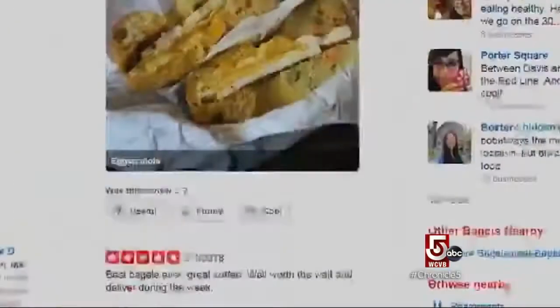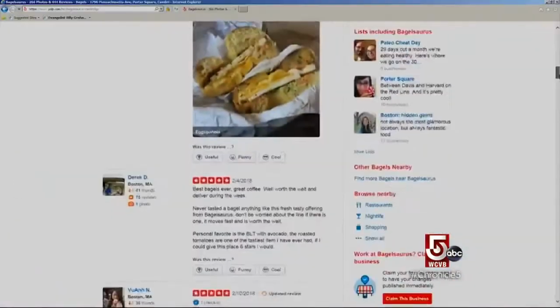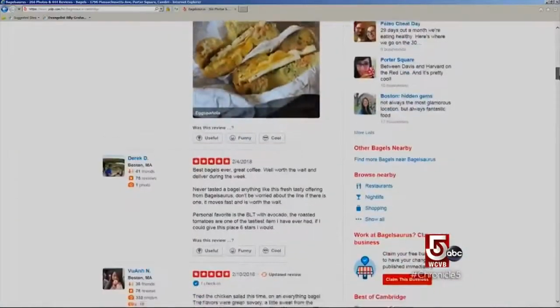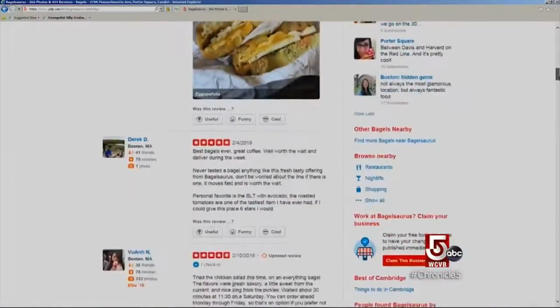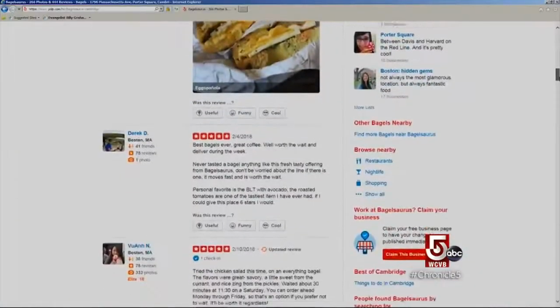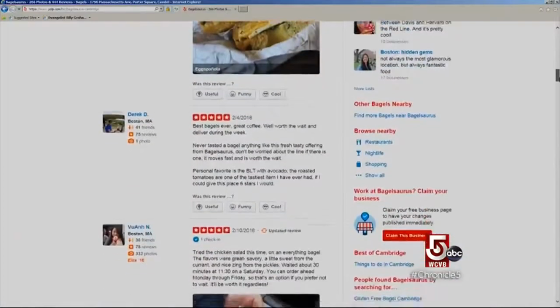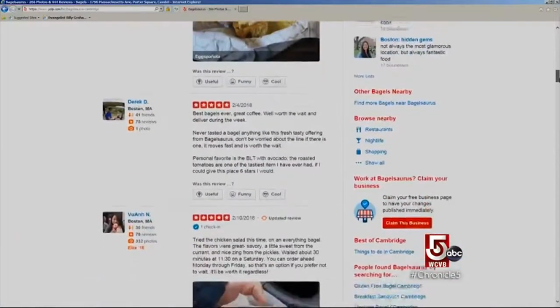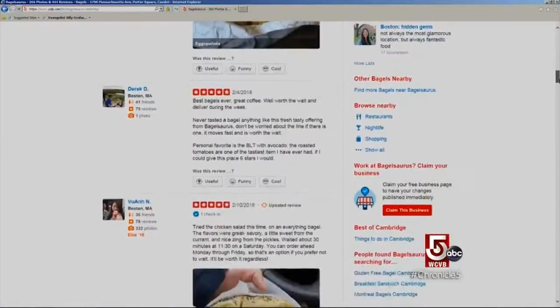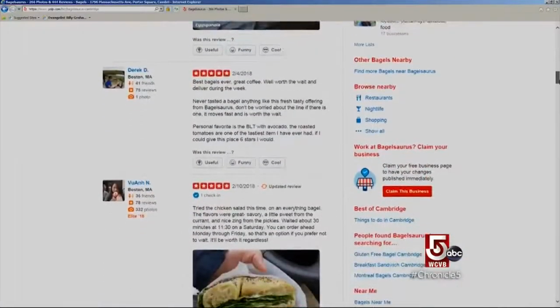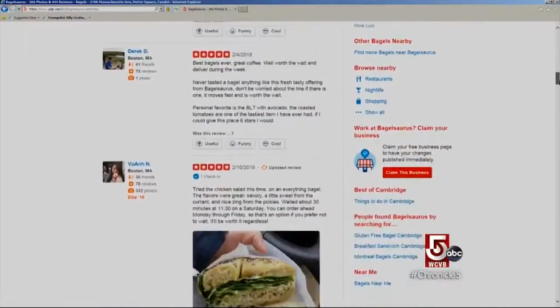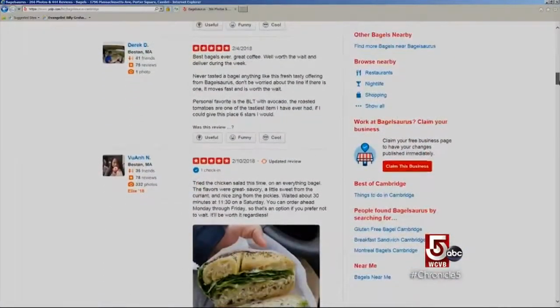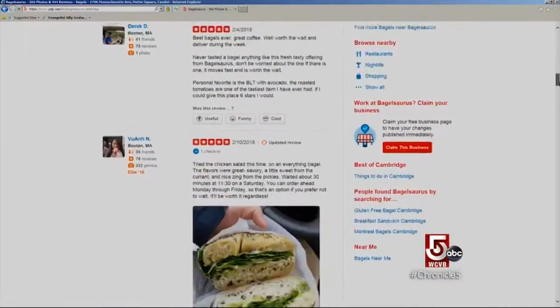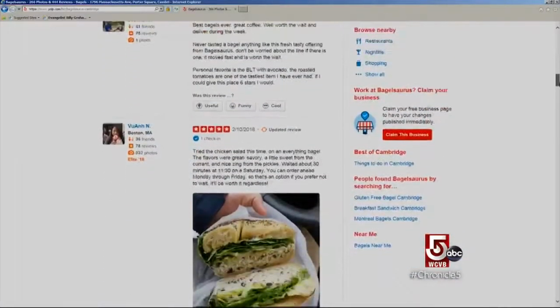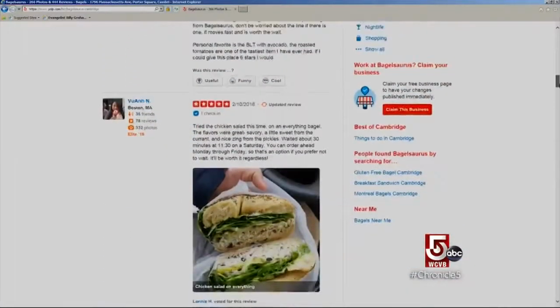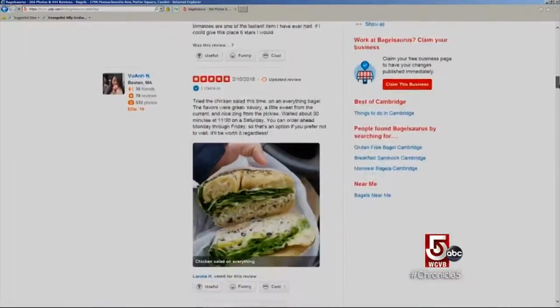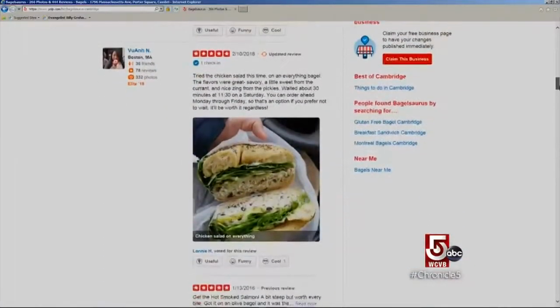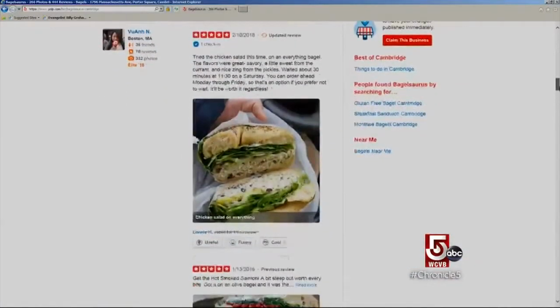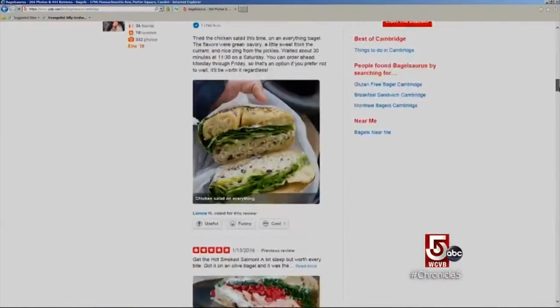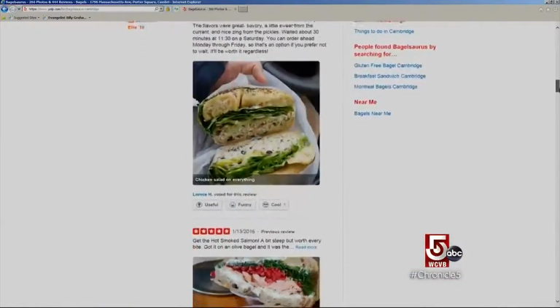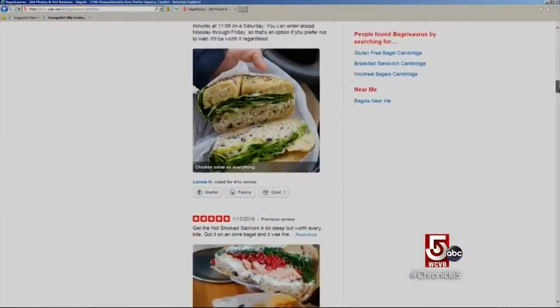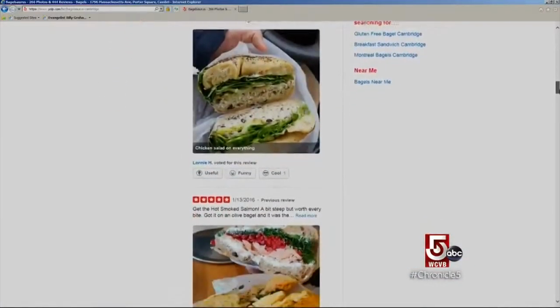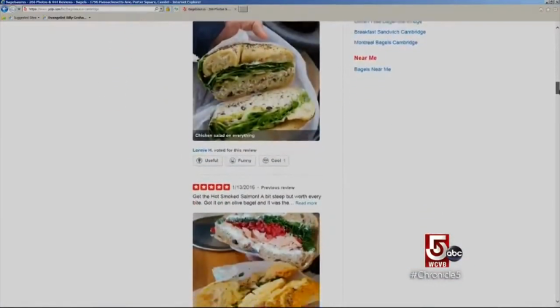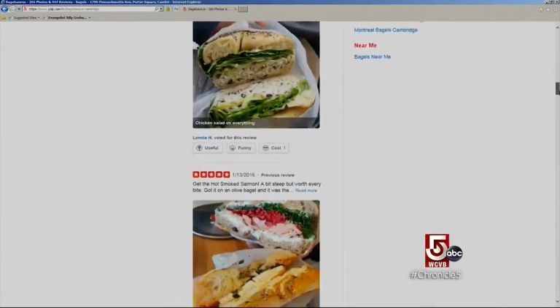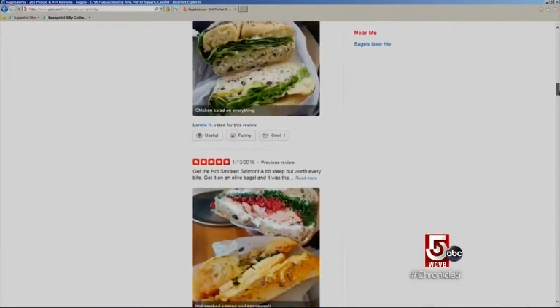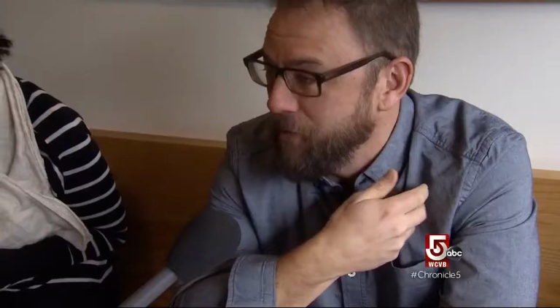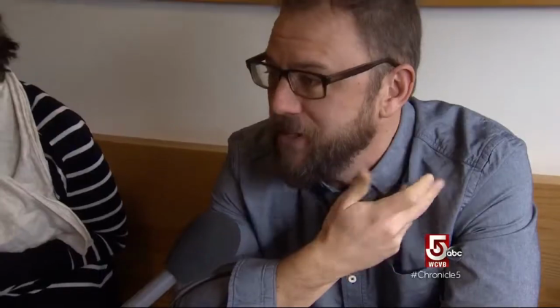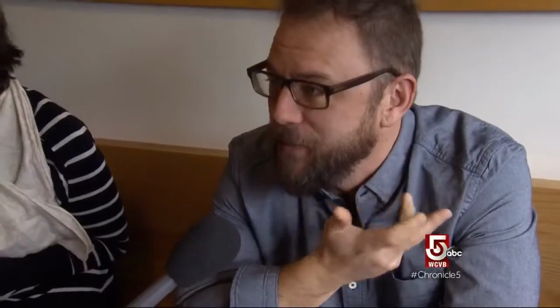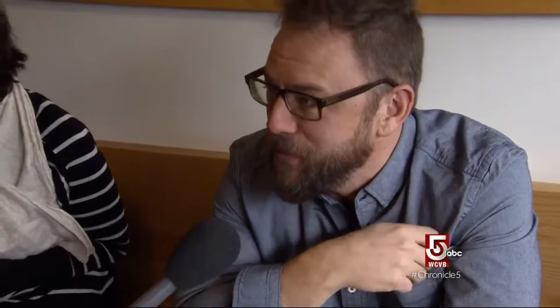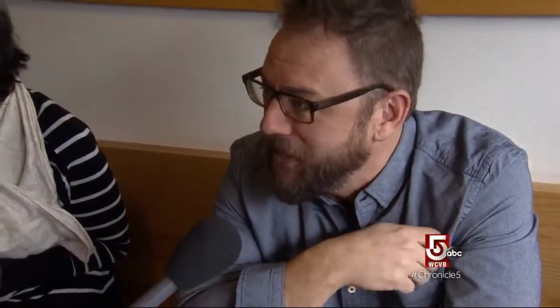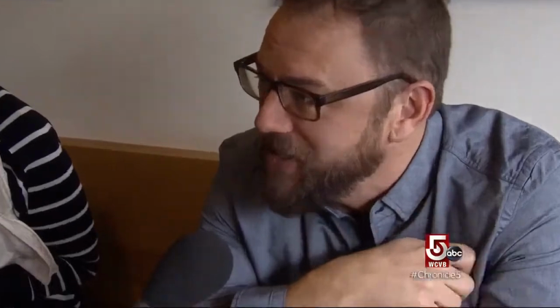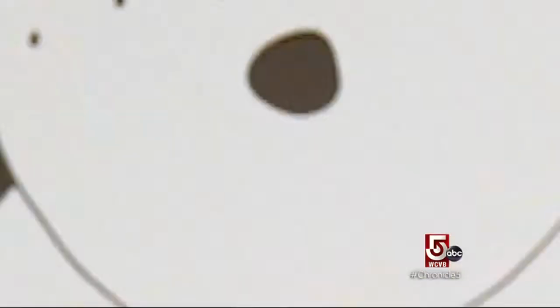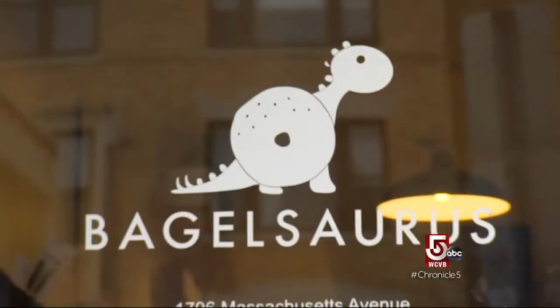No wonder Bagel Source devours the competition in local bagel rankings. For me, it's the best bagel in the city.